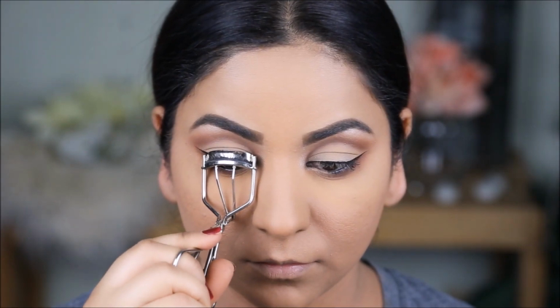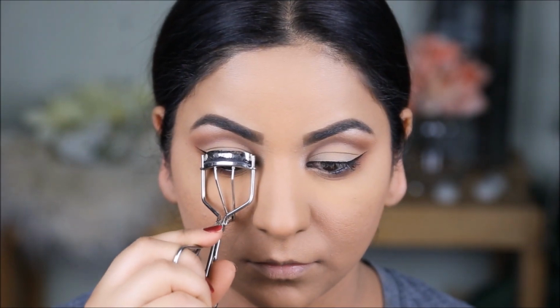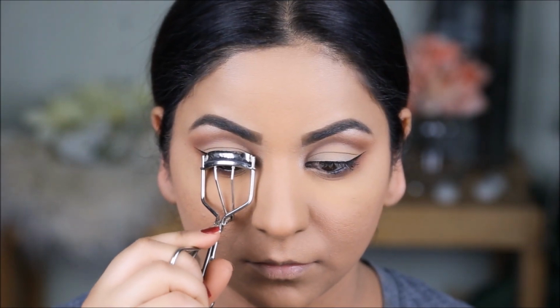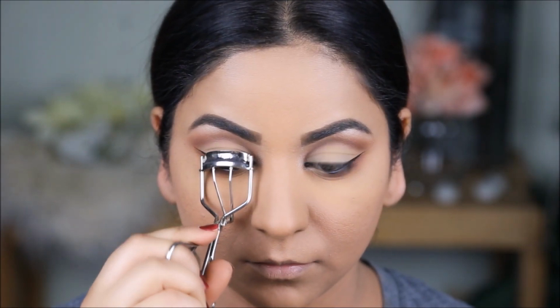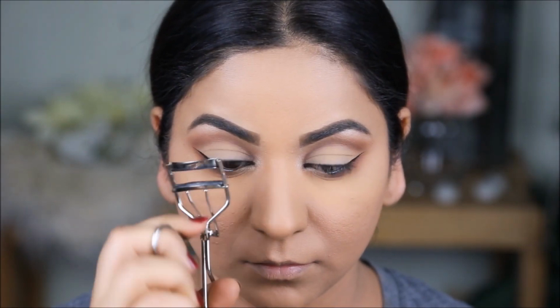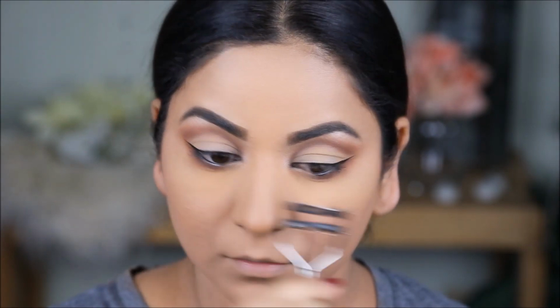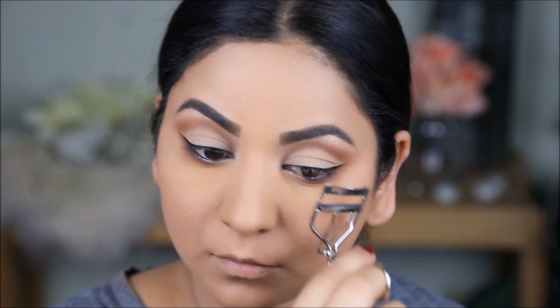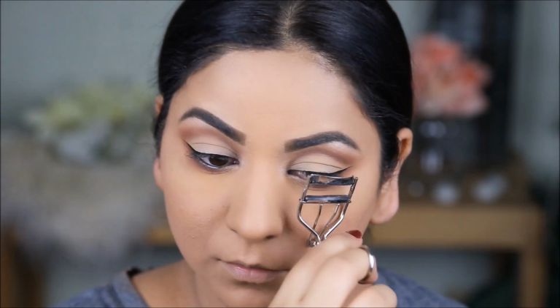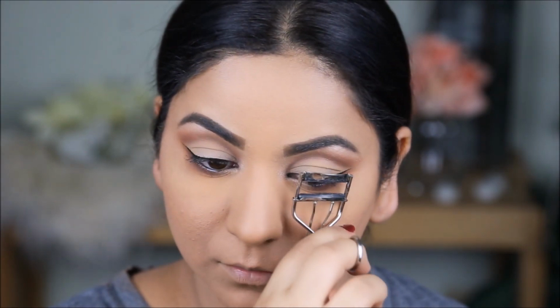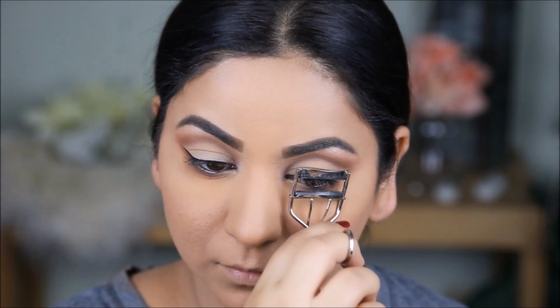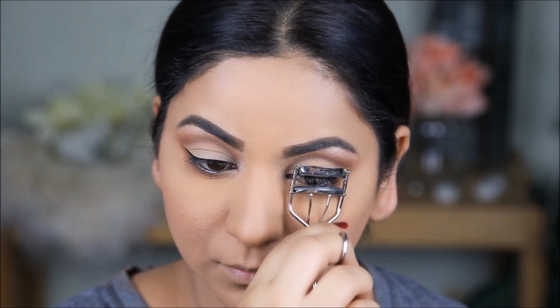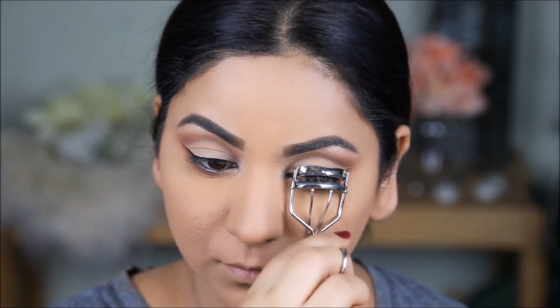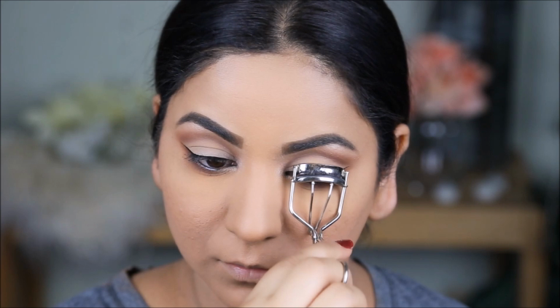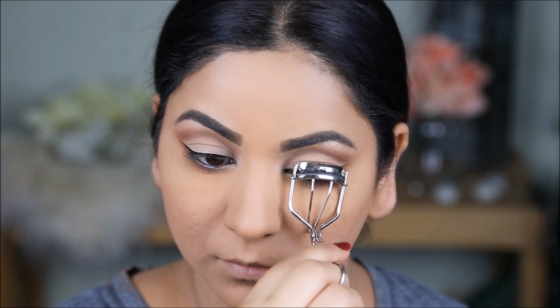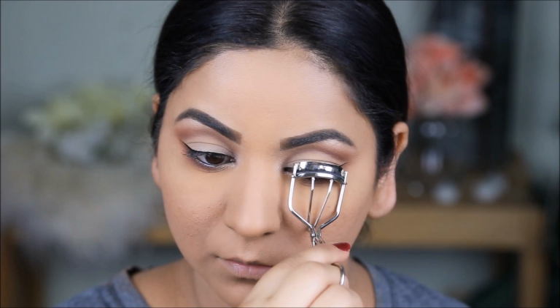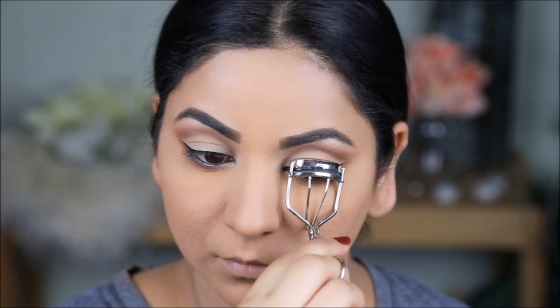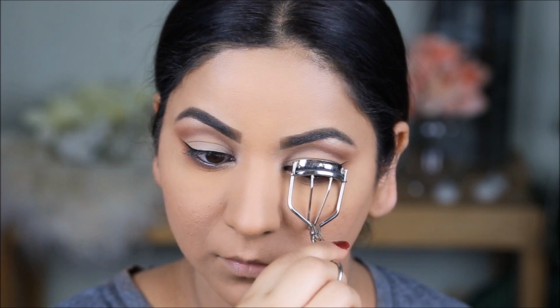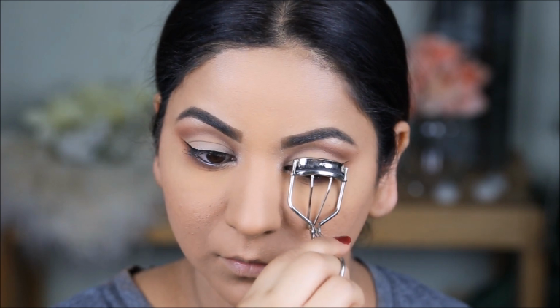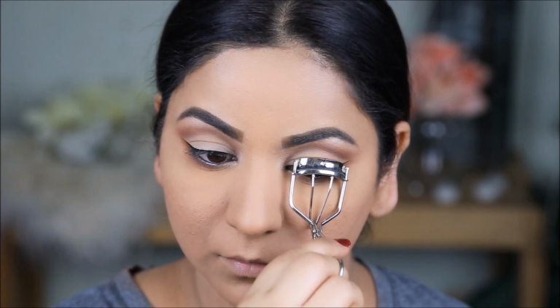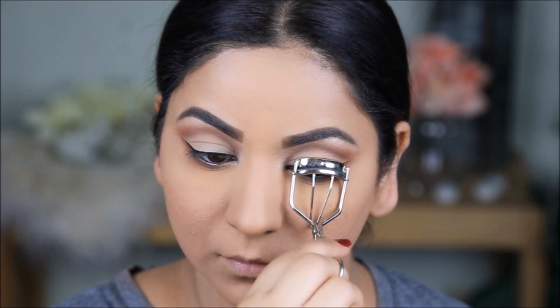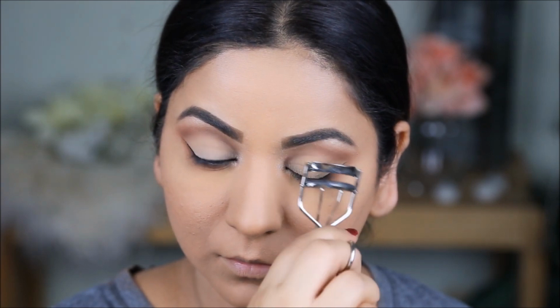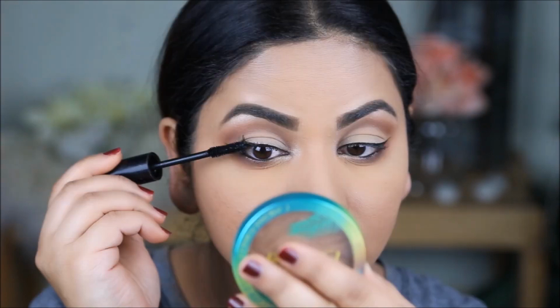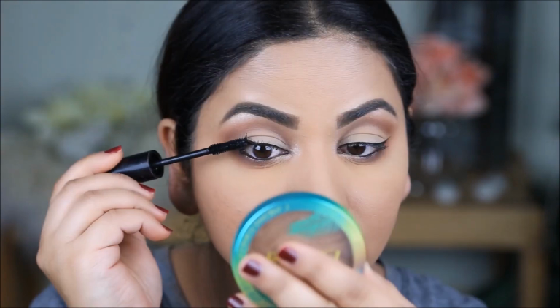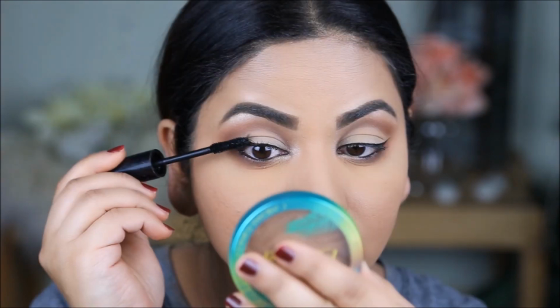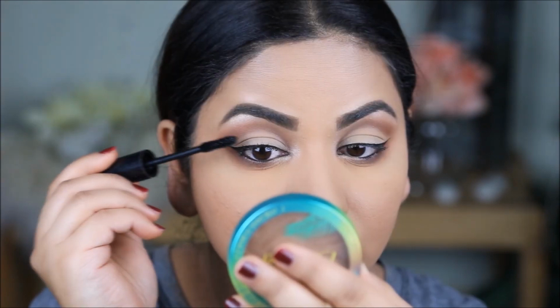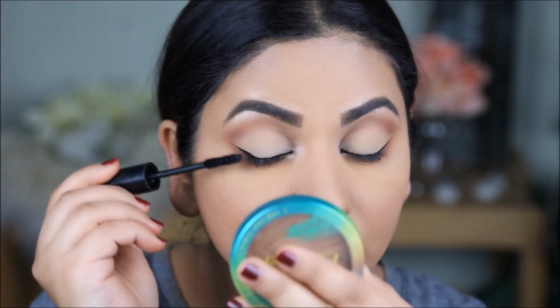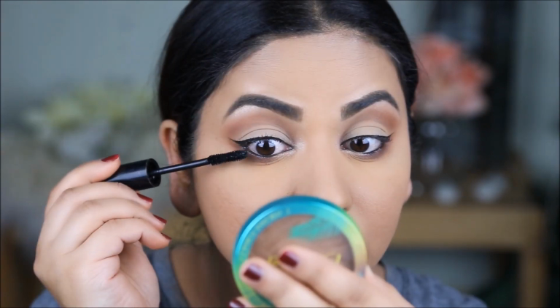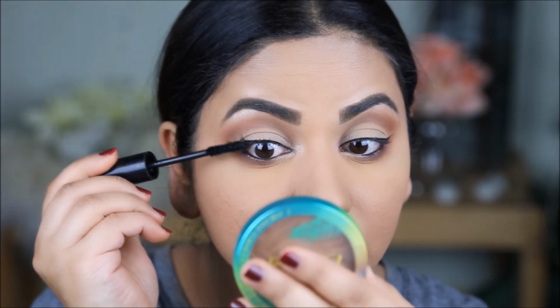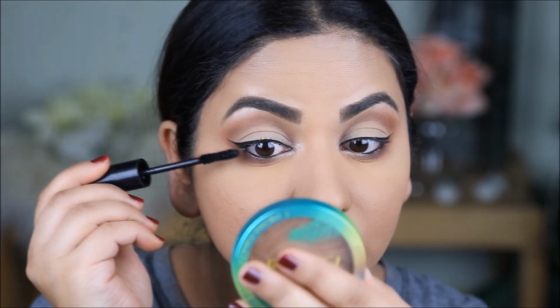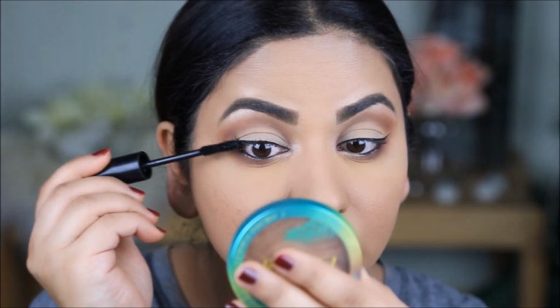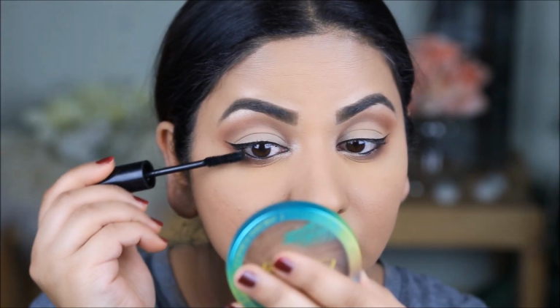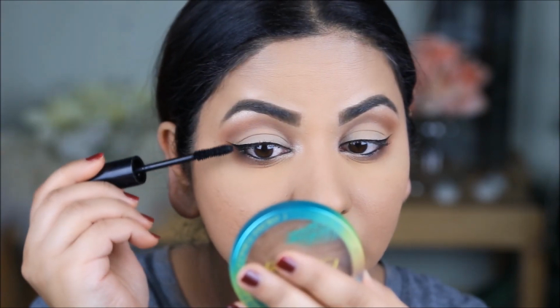Next I'm curling my lashes and applying mascara — this is the Lash-O-Matic Mascara from Wet n Wild.